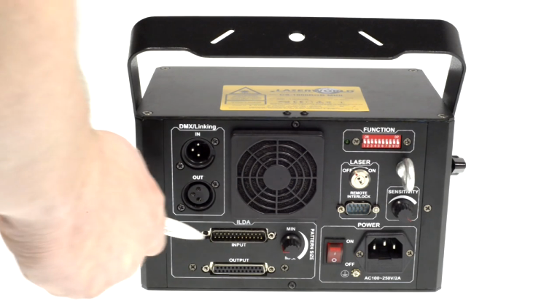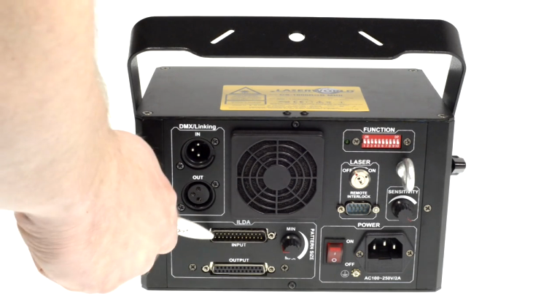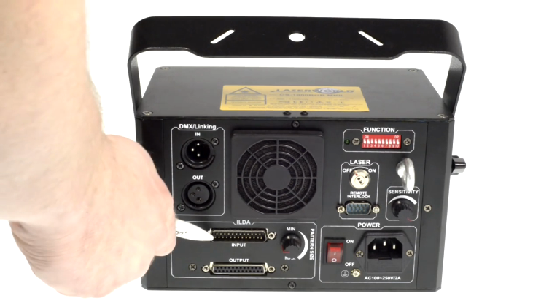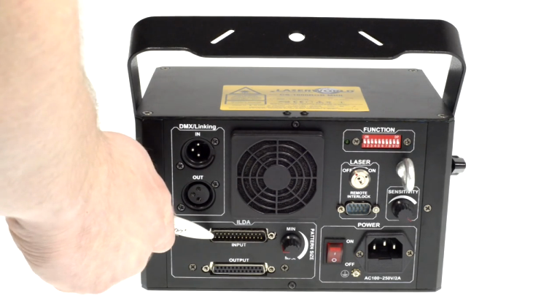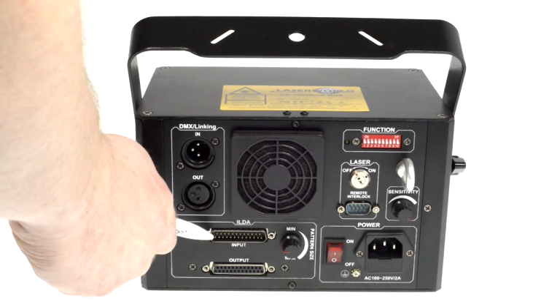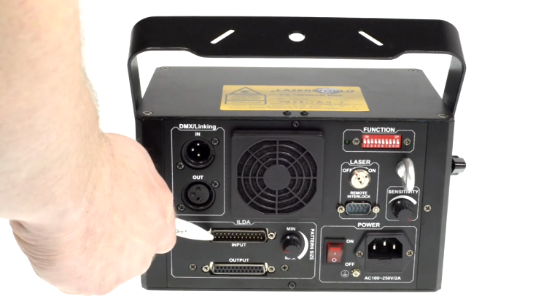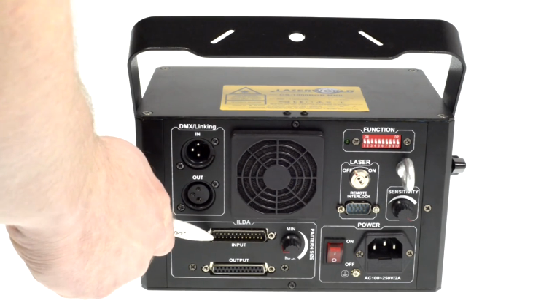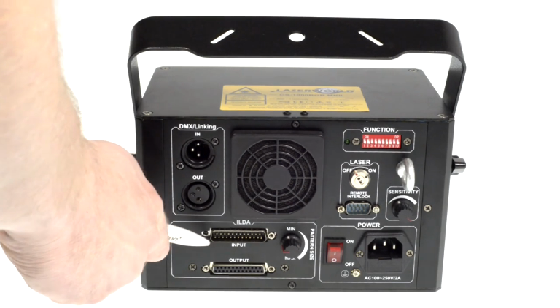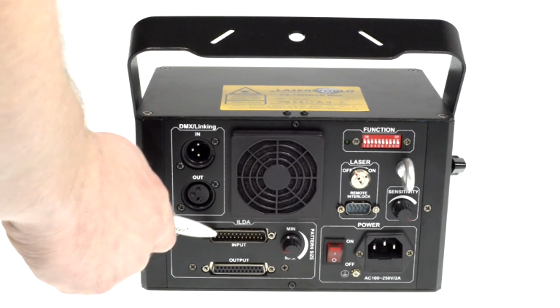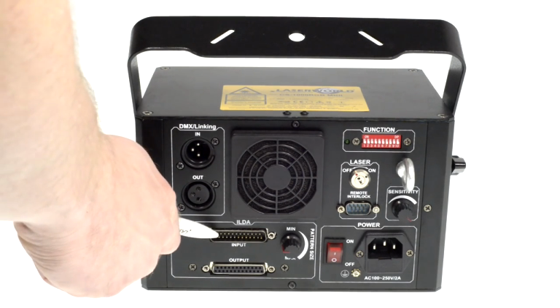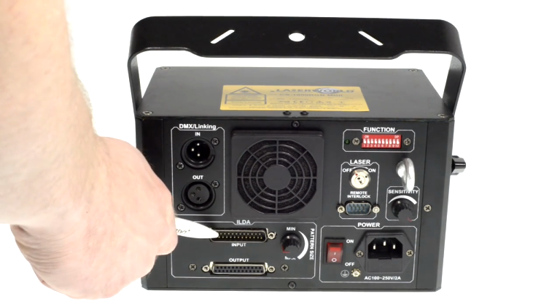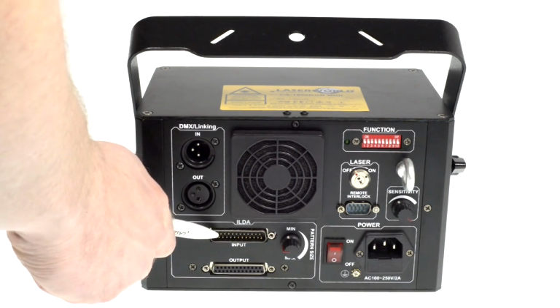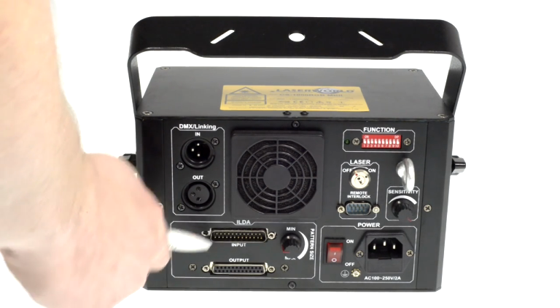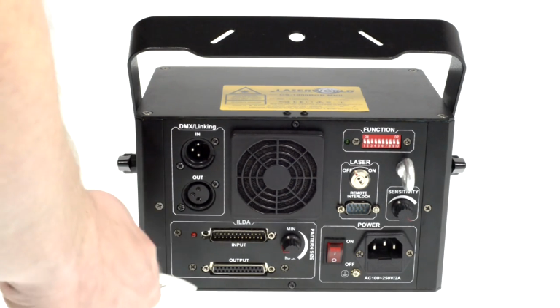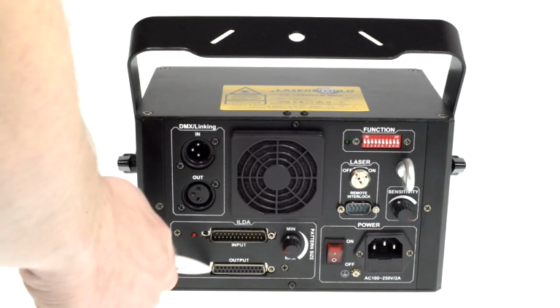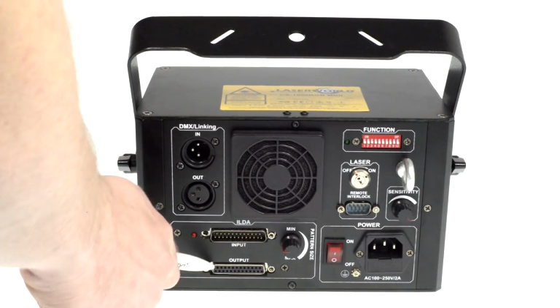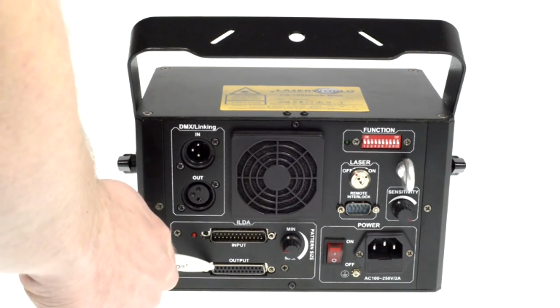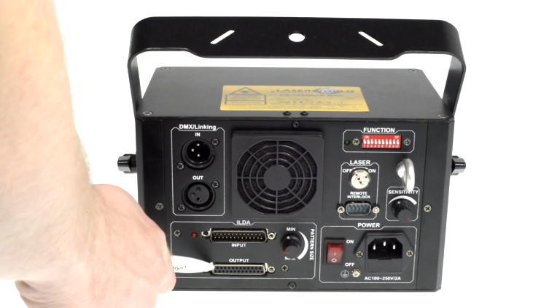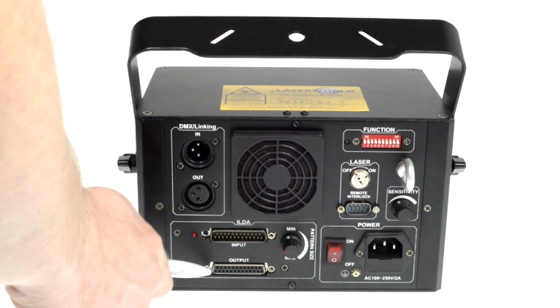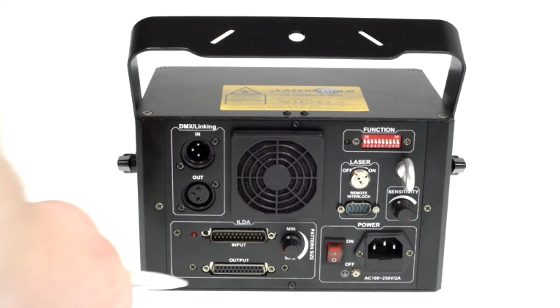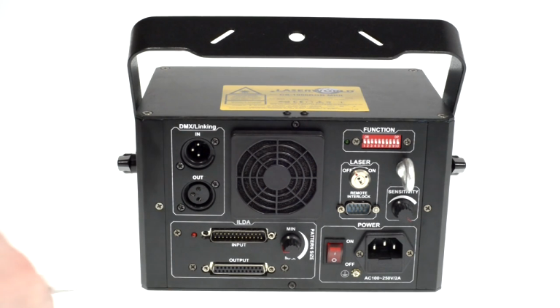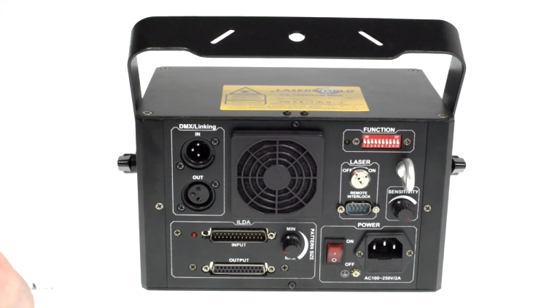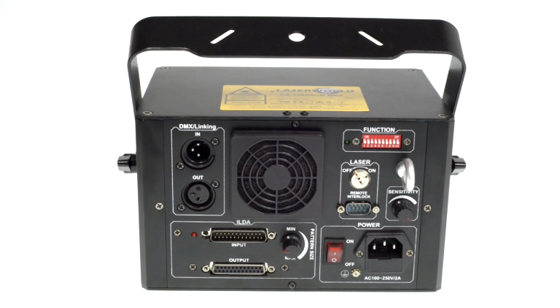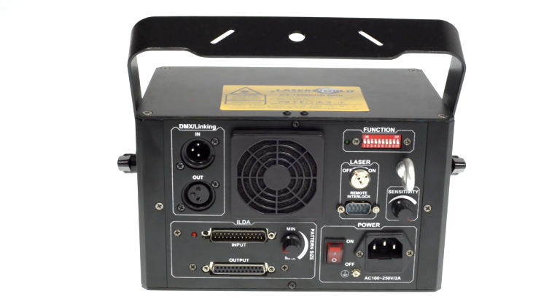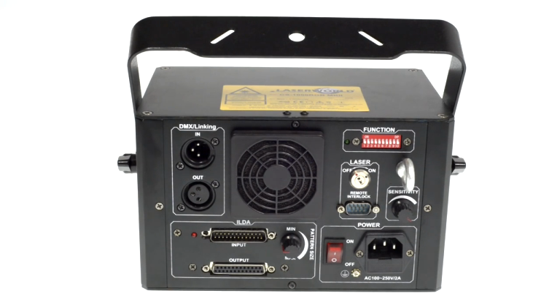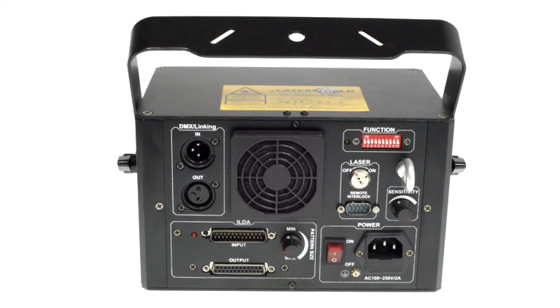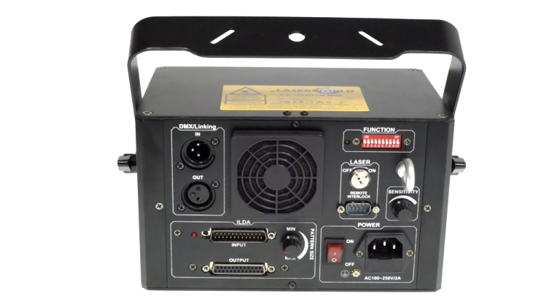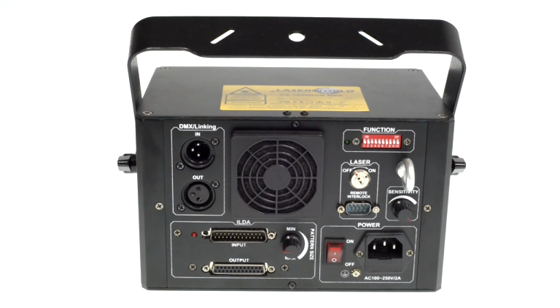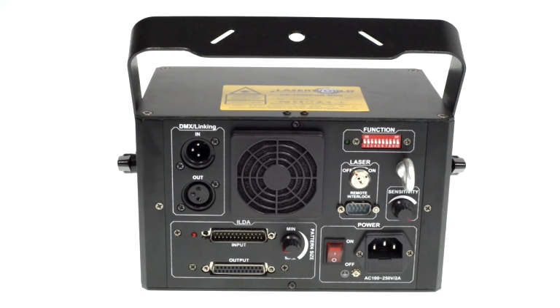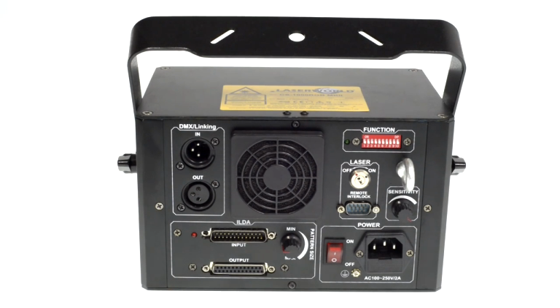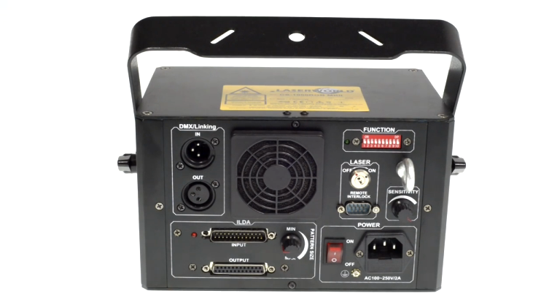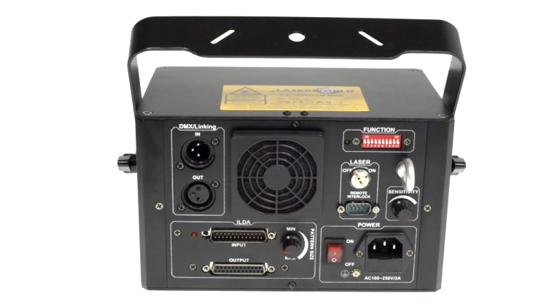There are also the ILDA connectors — ILDA in and ILDA through — for daisy-chaining the ILDA signal to another projector.